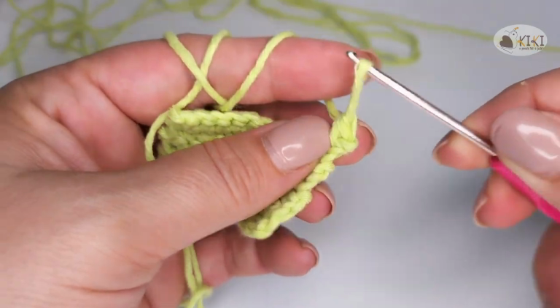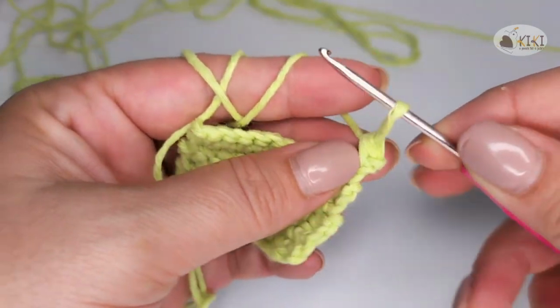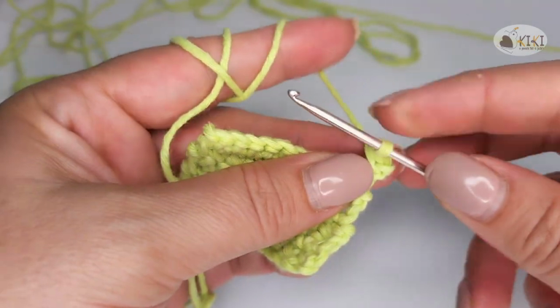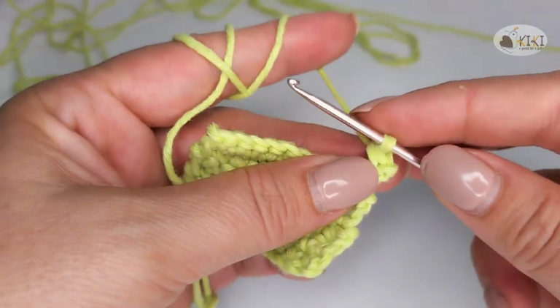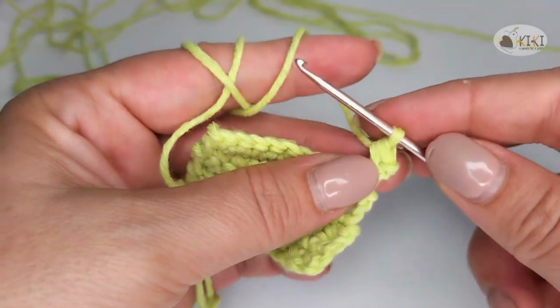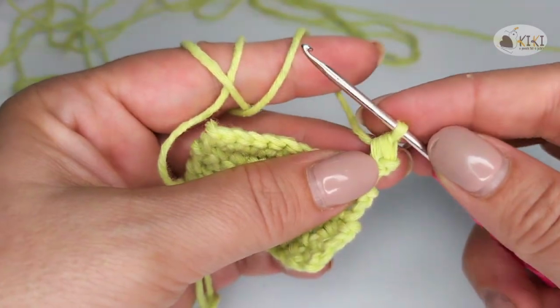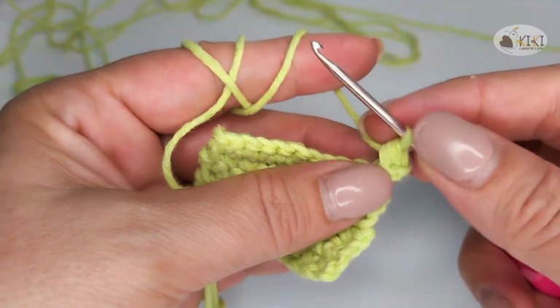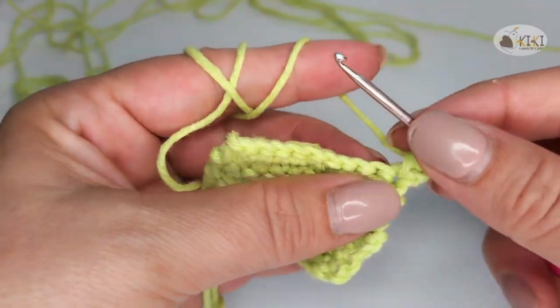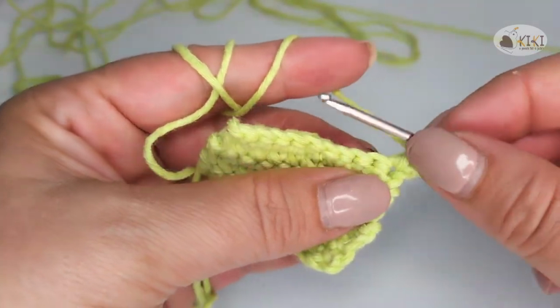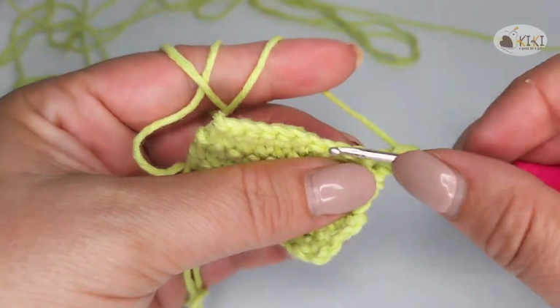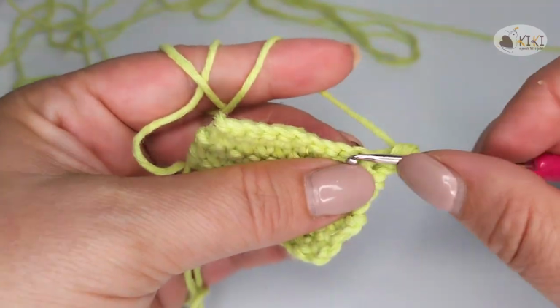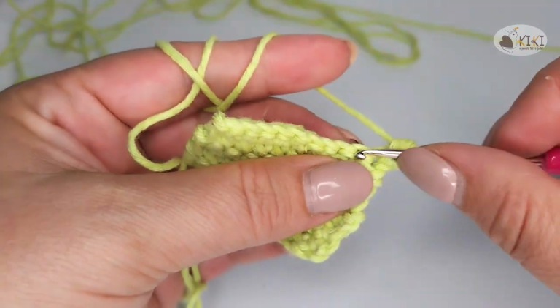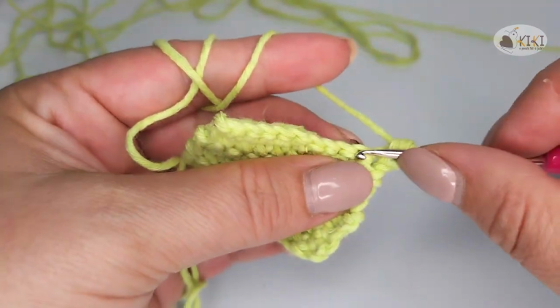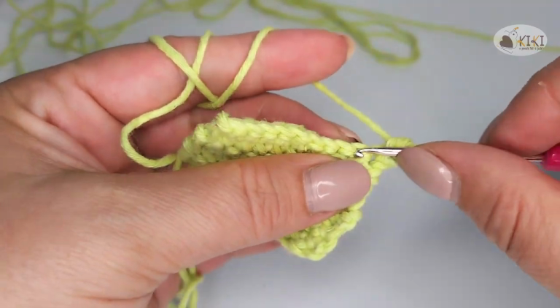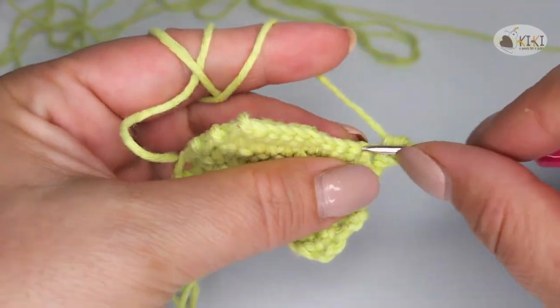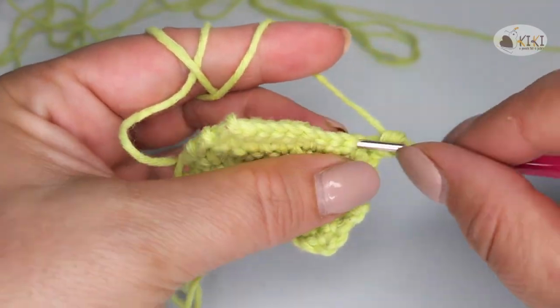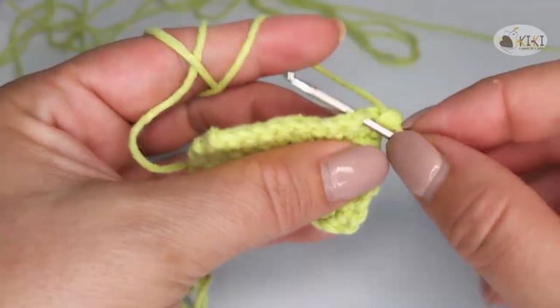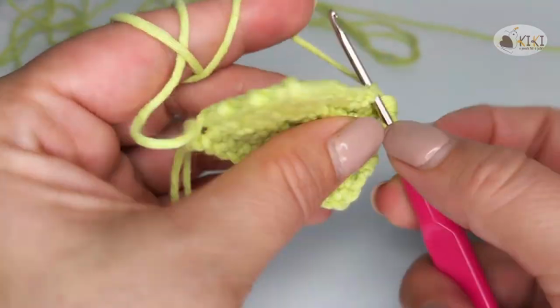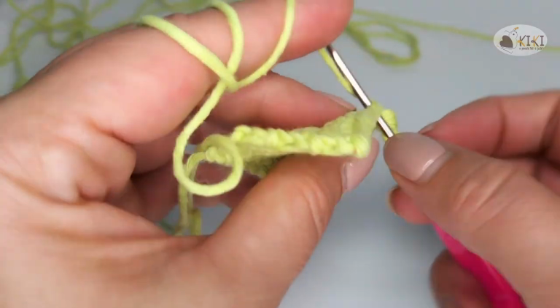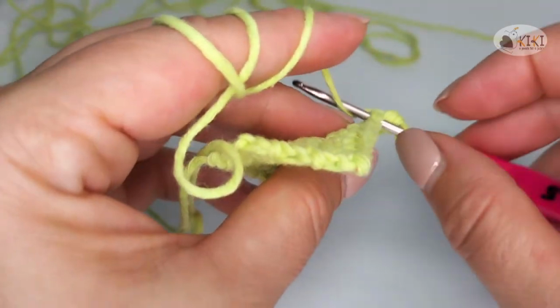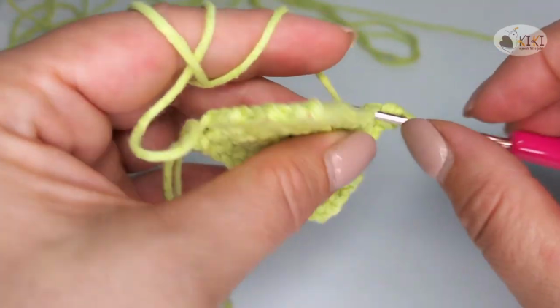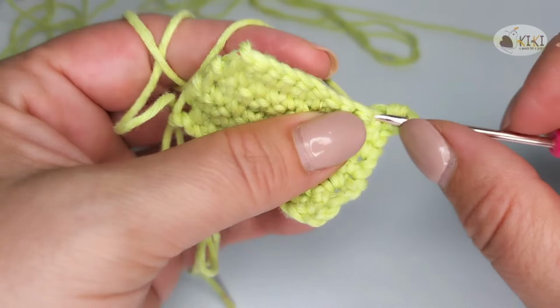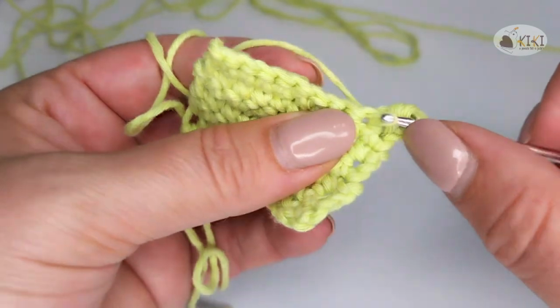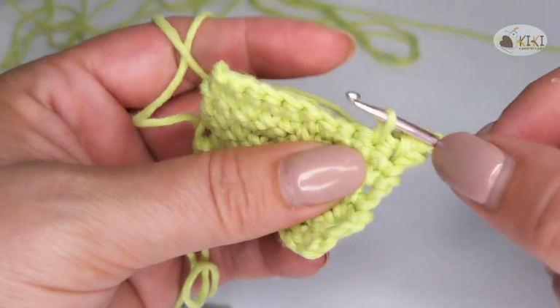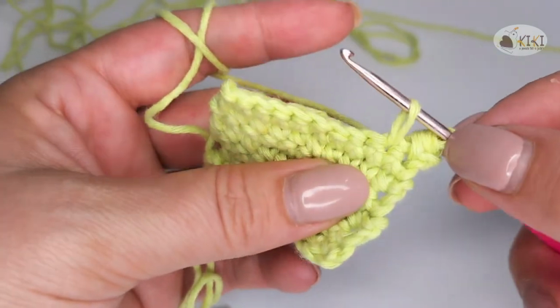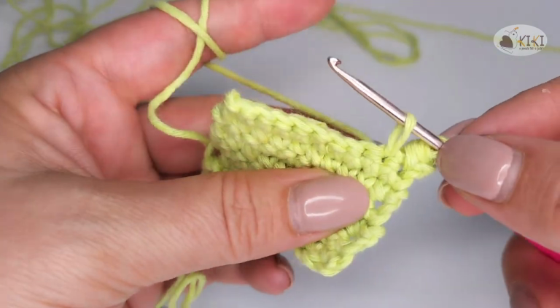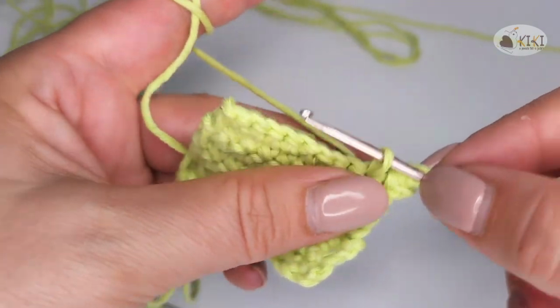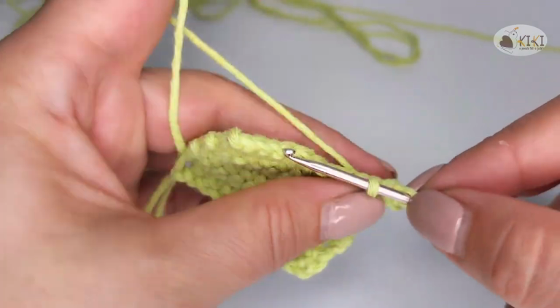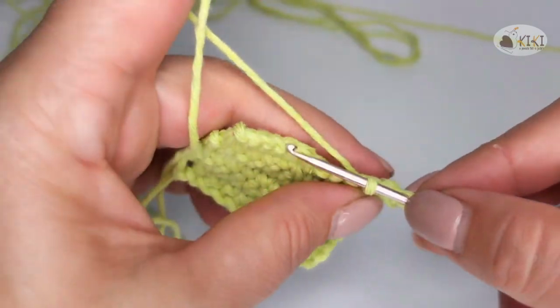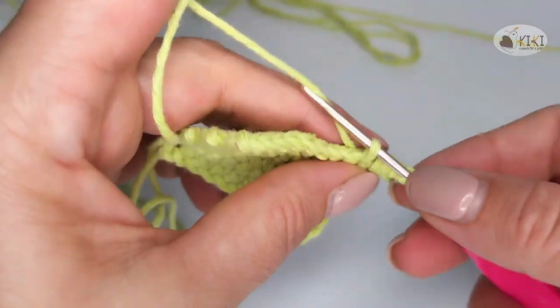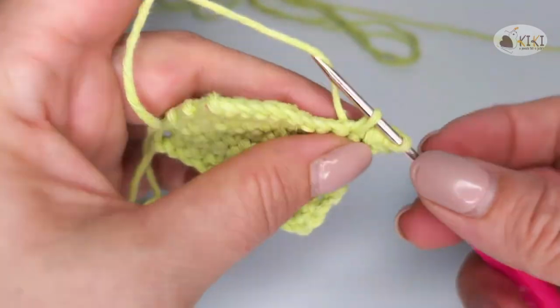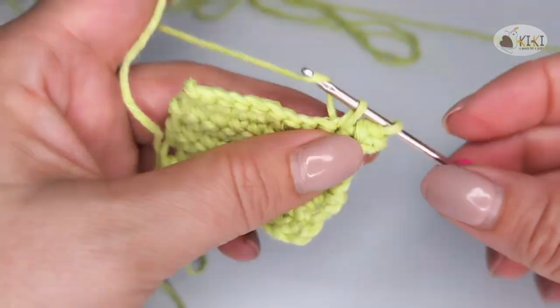After you practice for a while, you will find the normal tension.